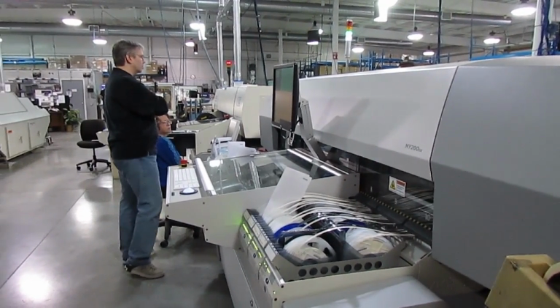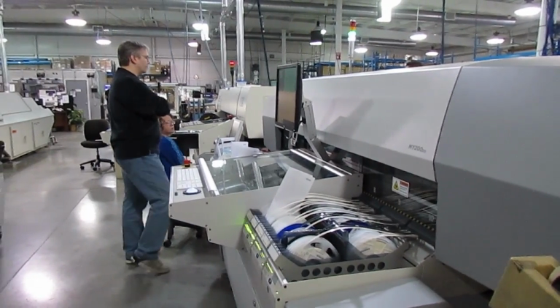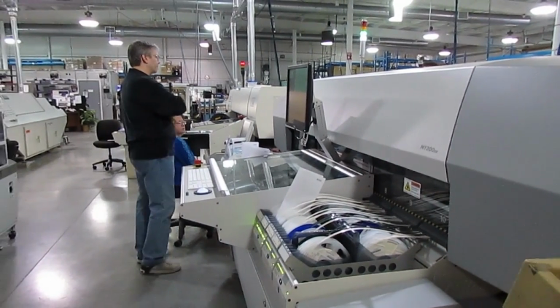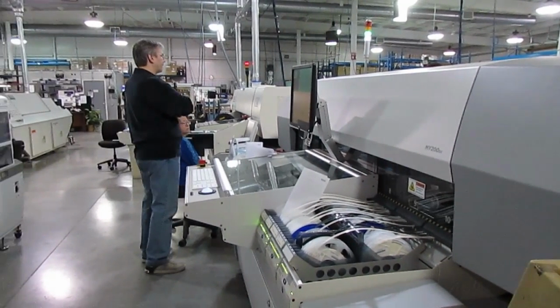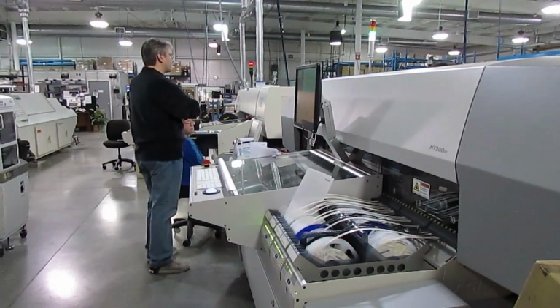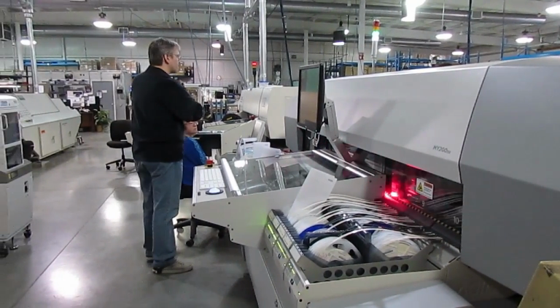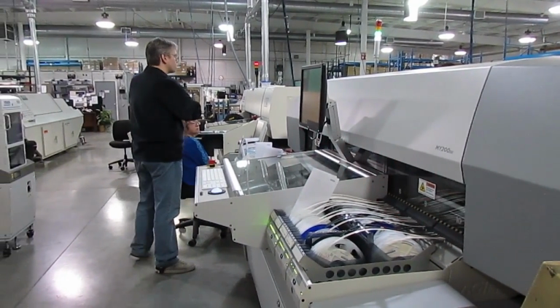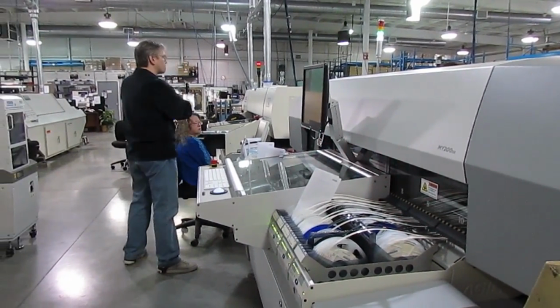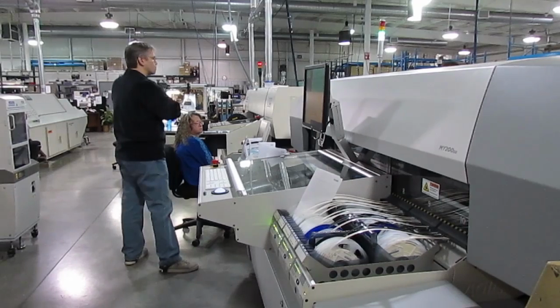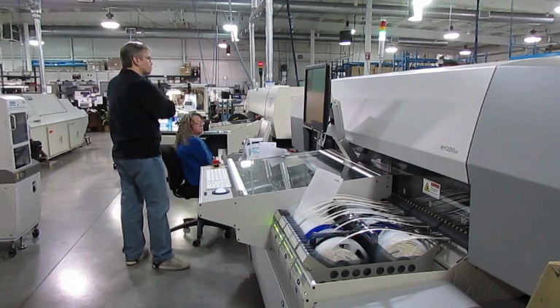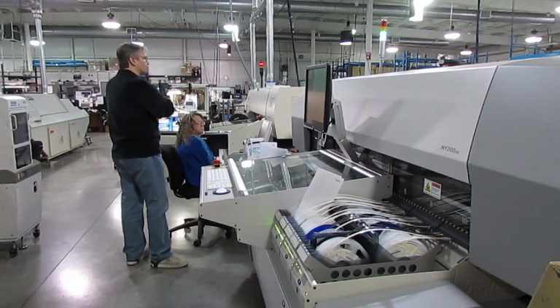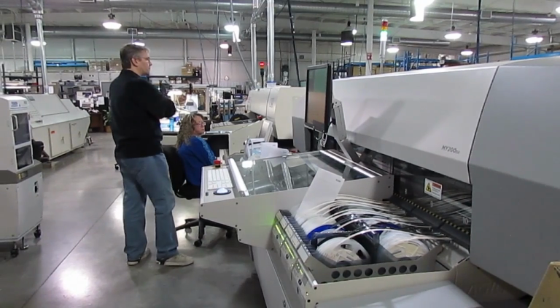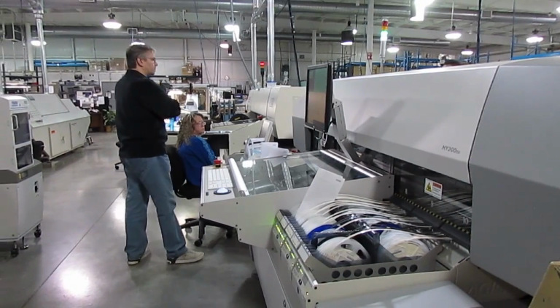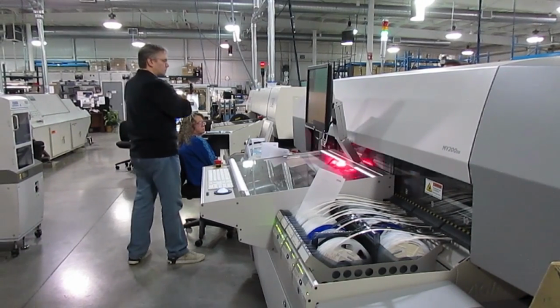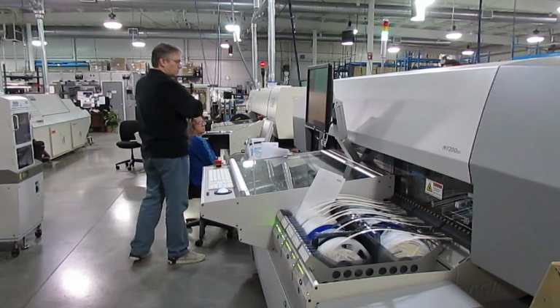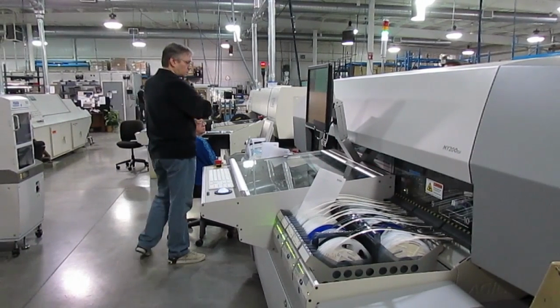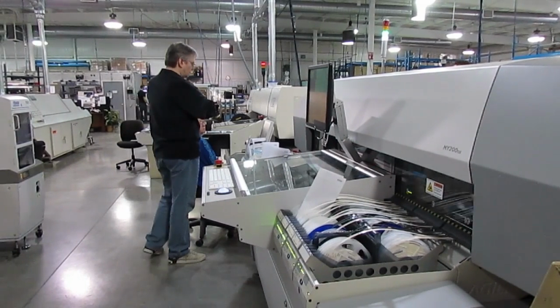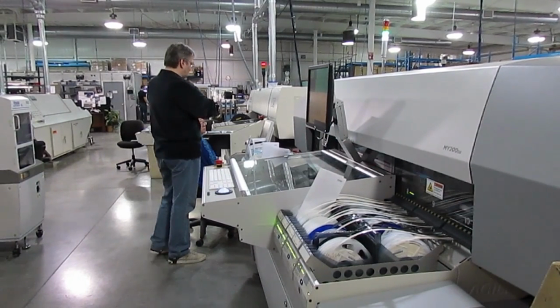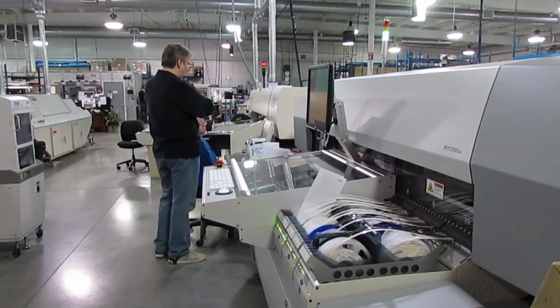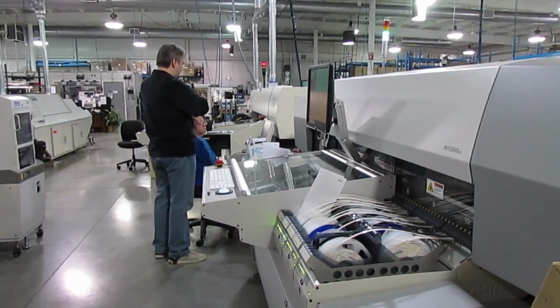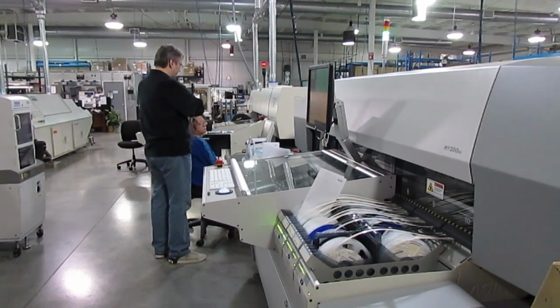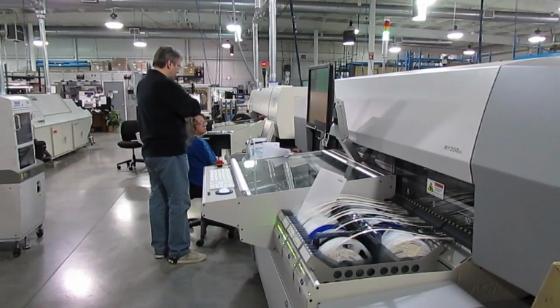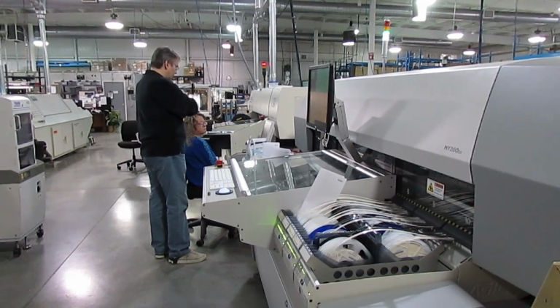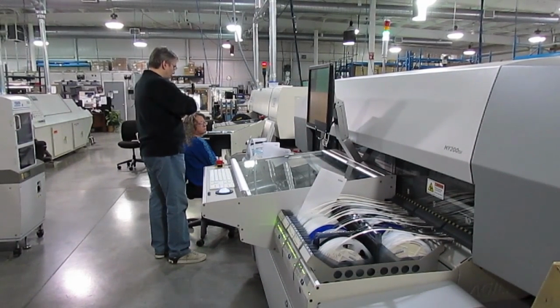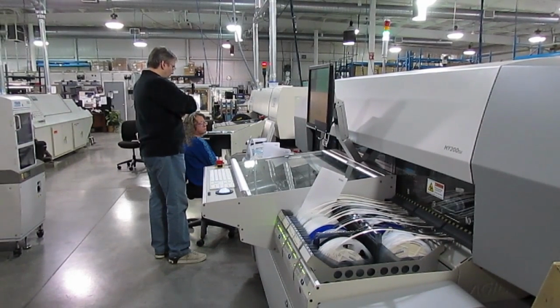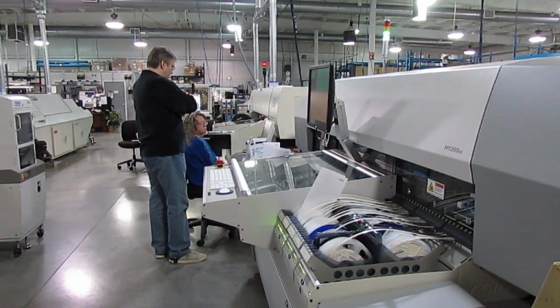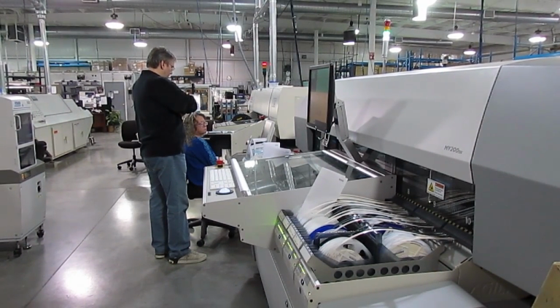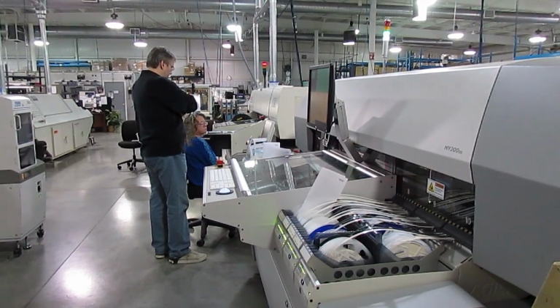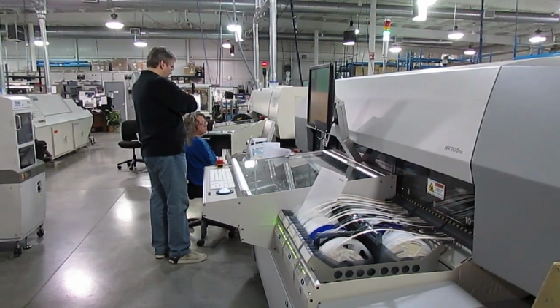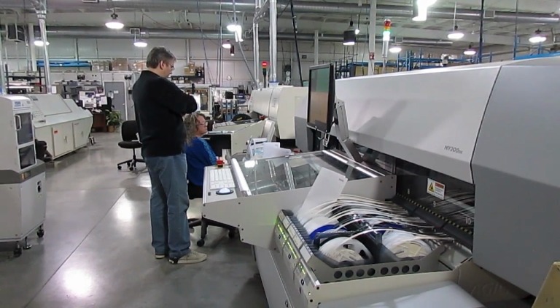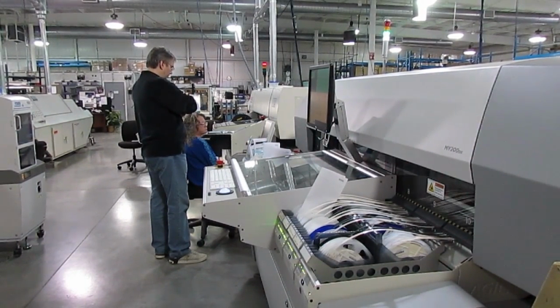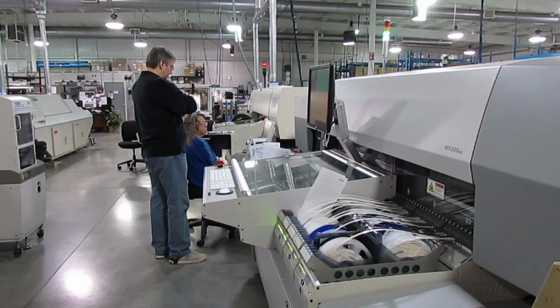These newest machines are quite fast and they're narrowing the gap between high mix and high speed manufacturing.